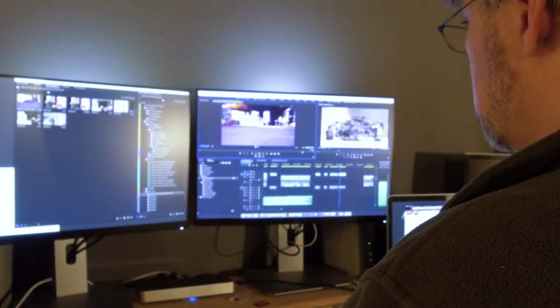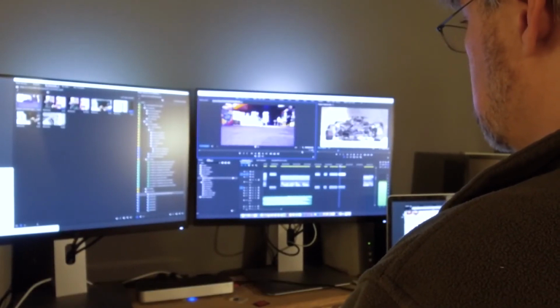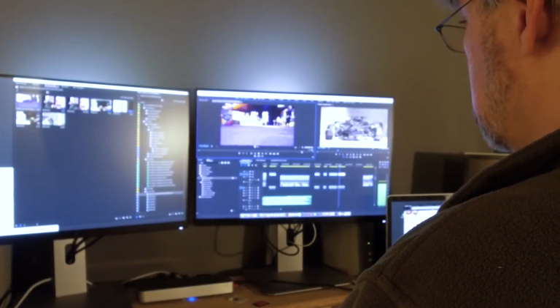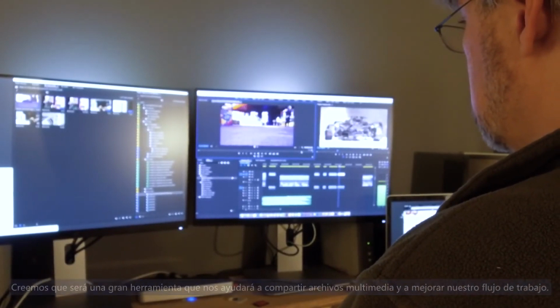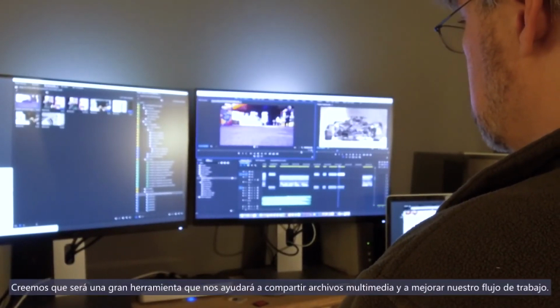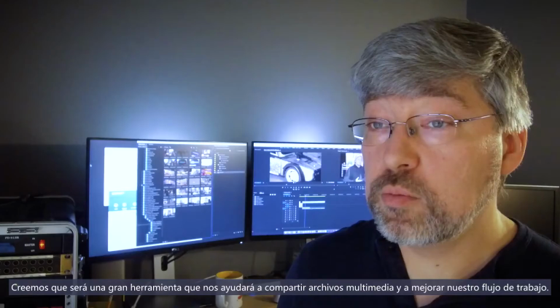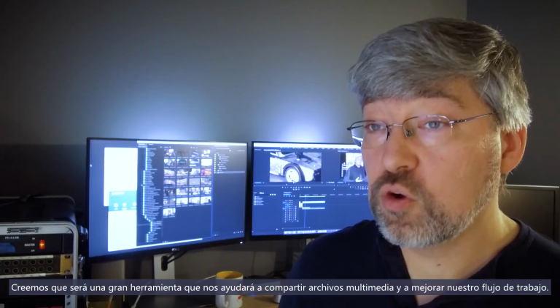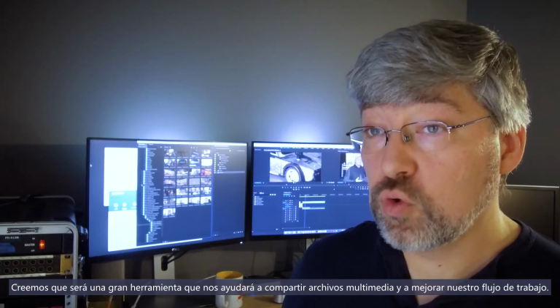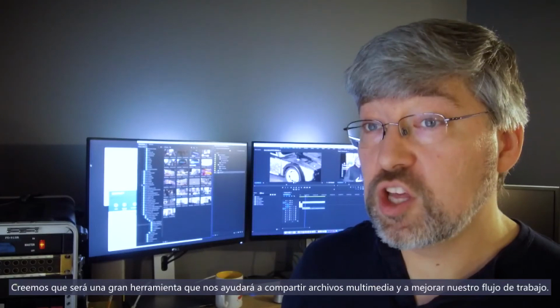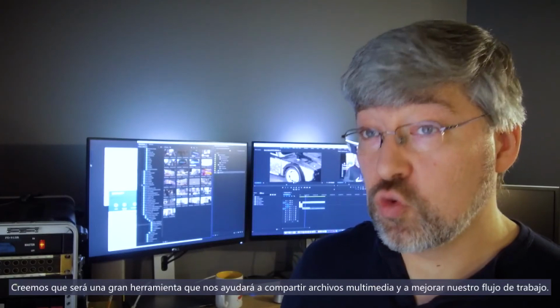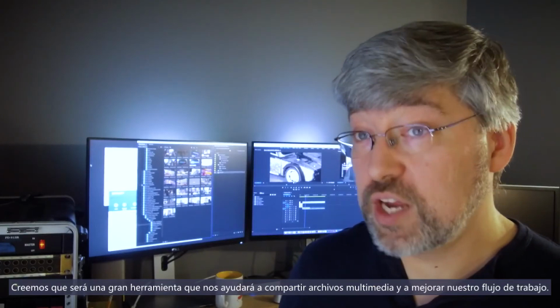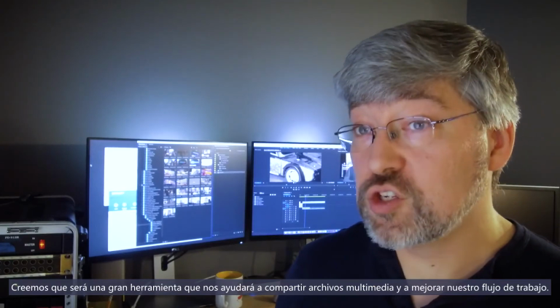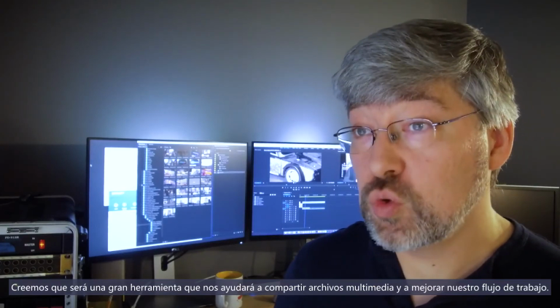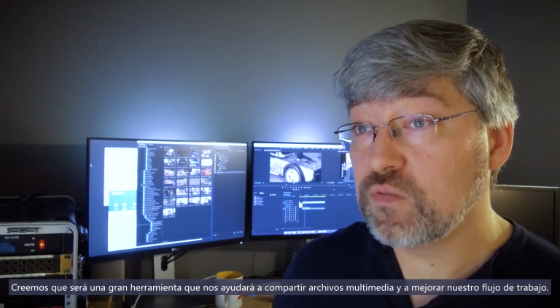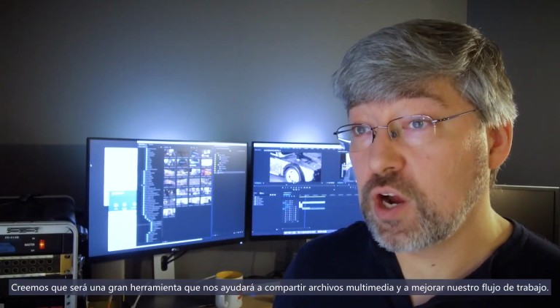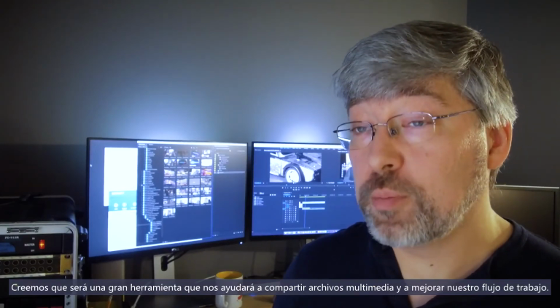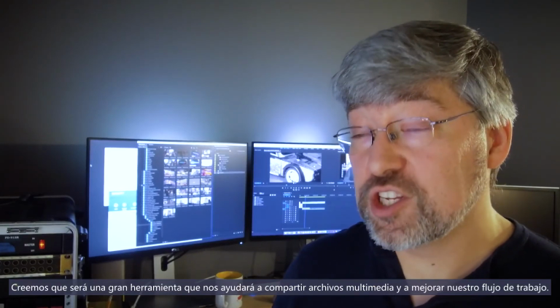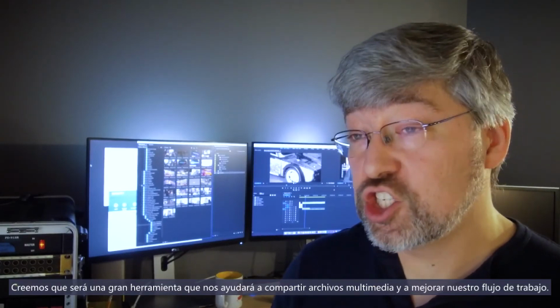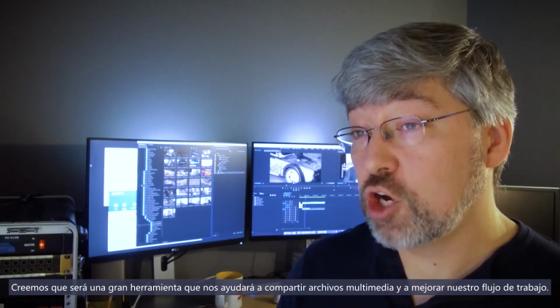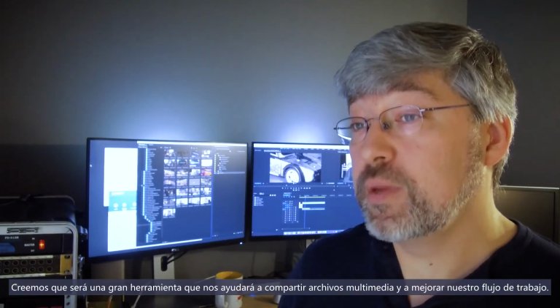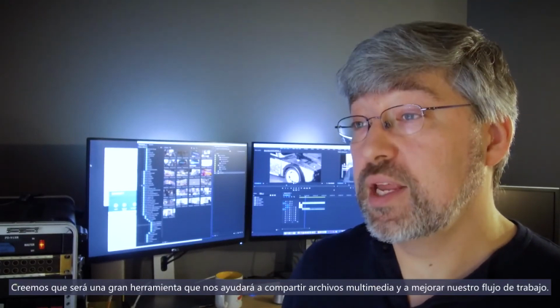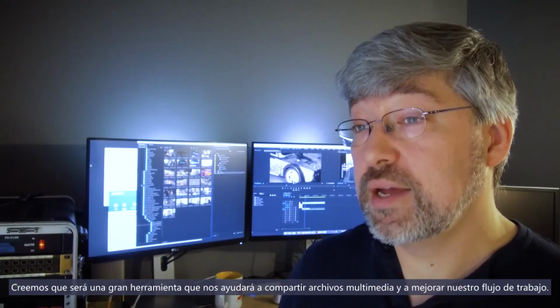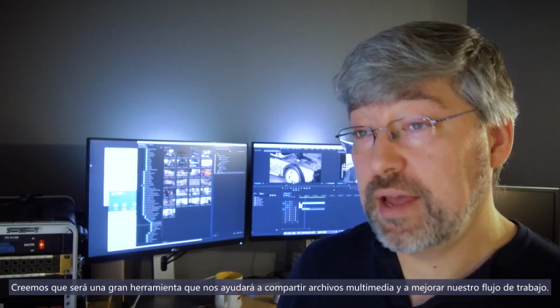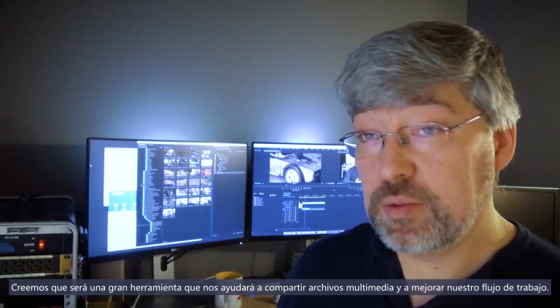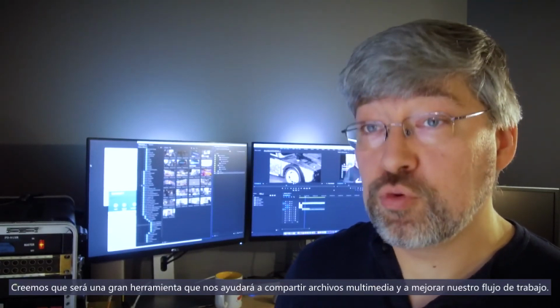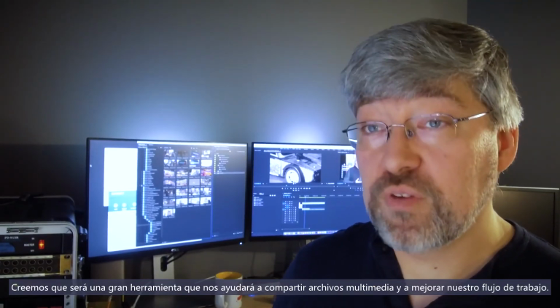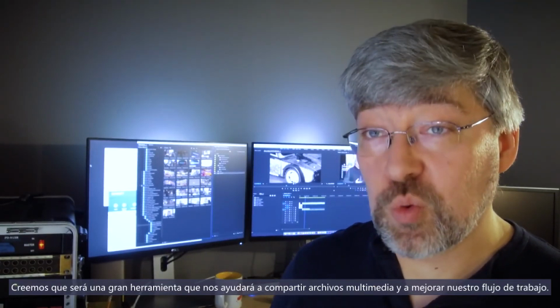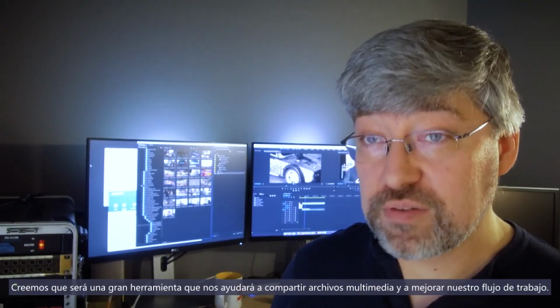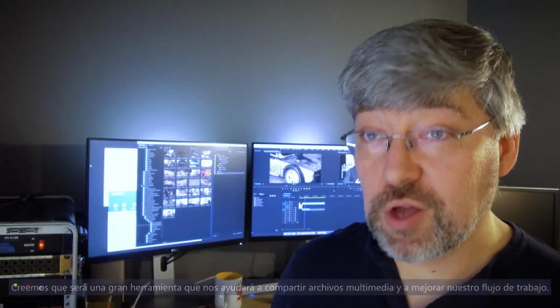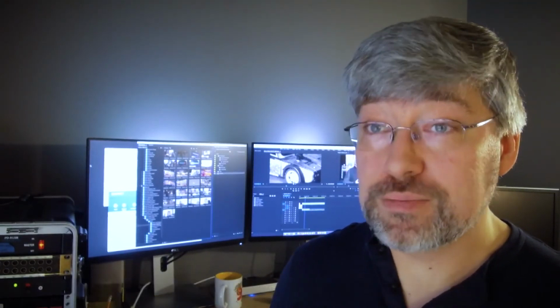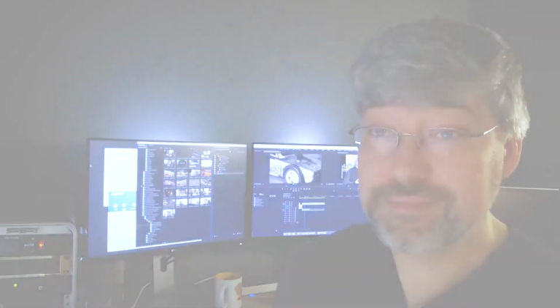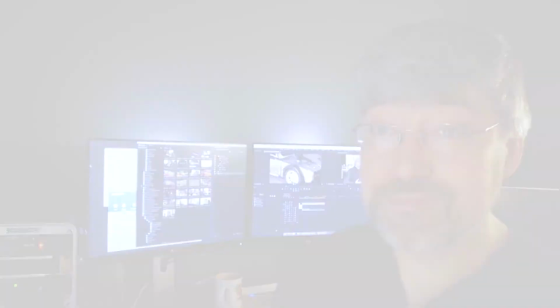I think it'll be a really great tool for helping us share media and improve our workflow.